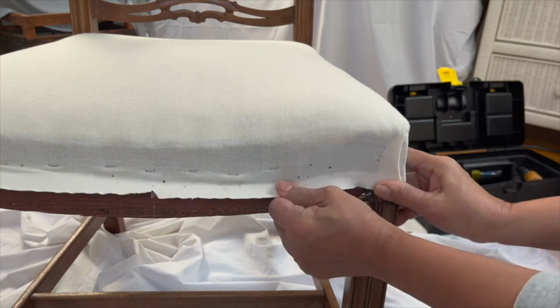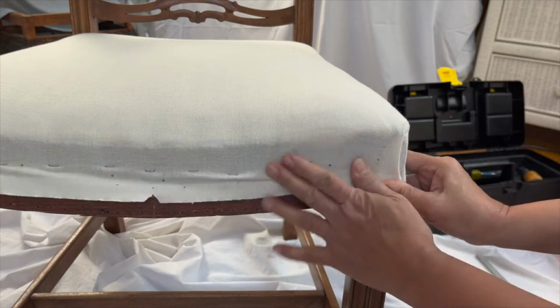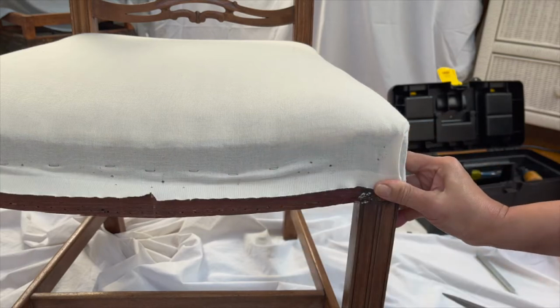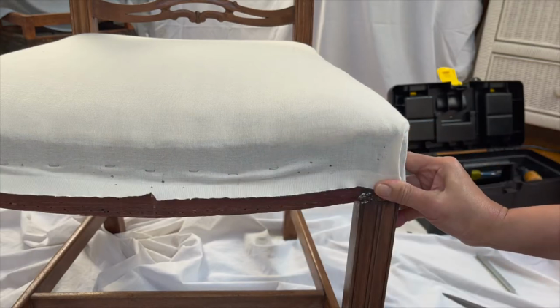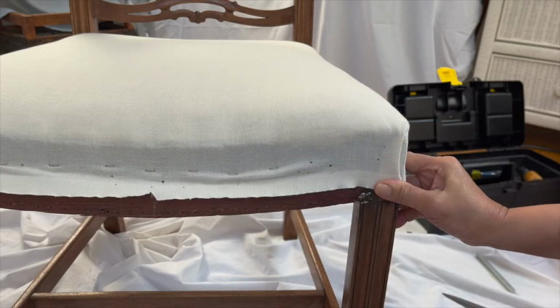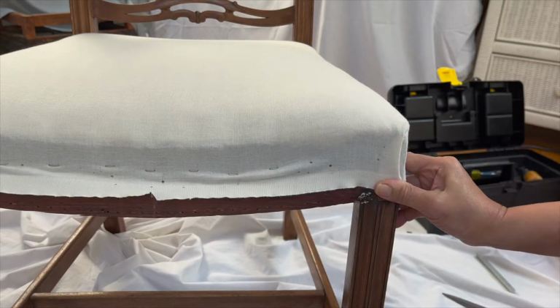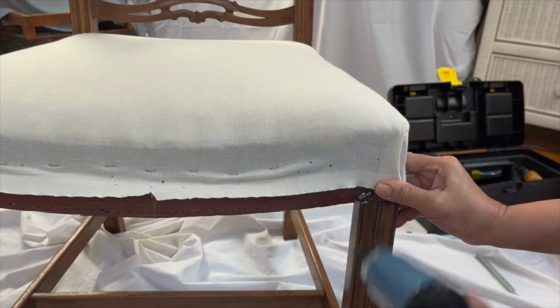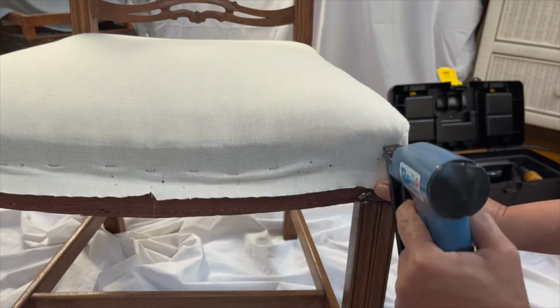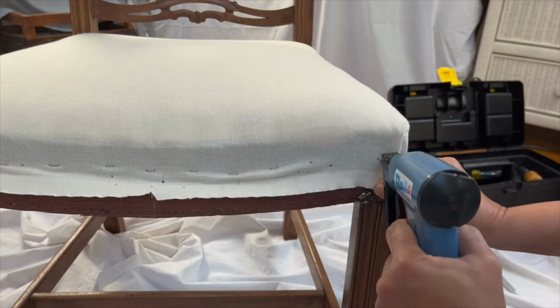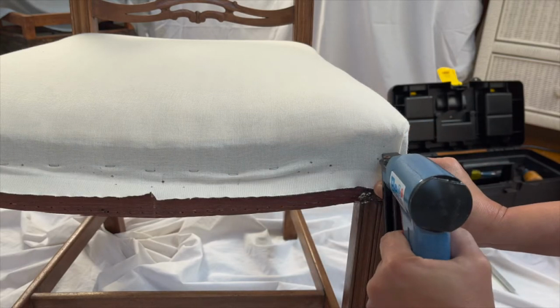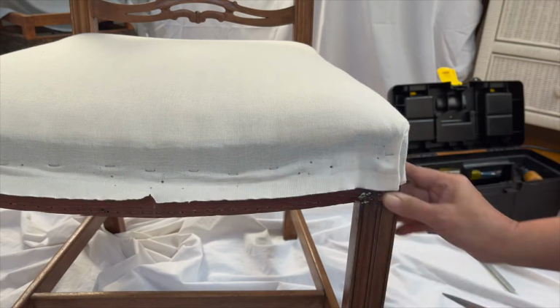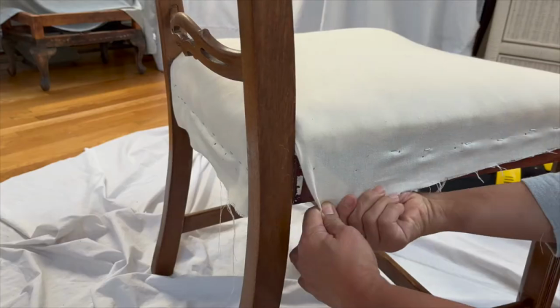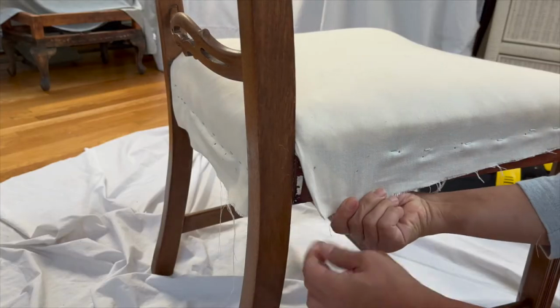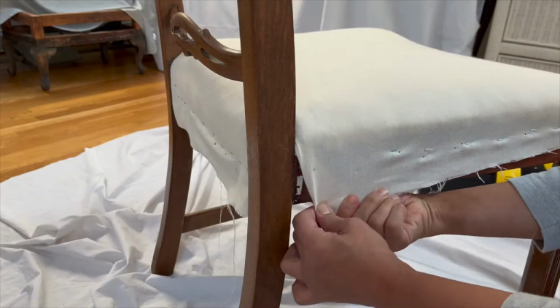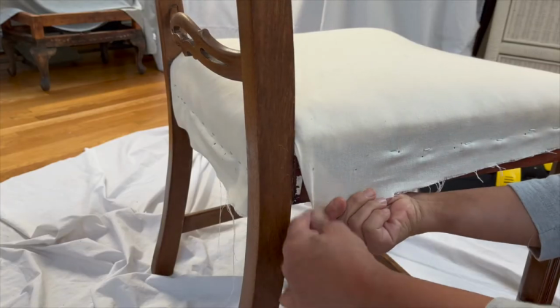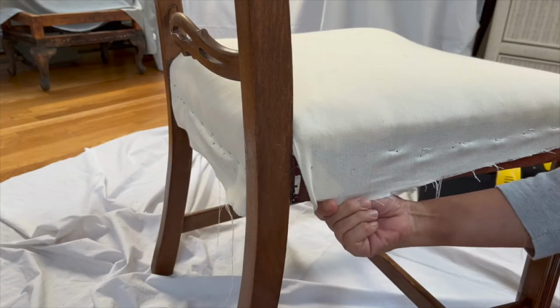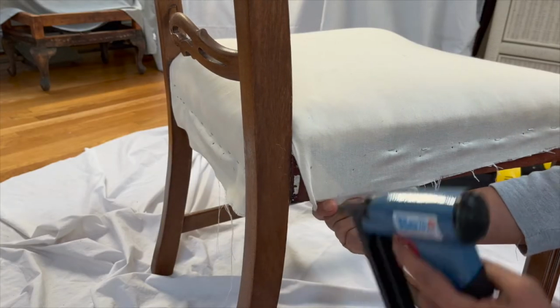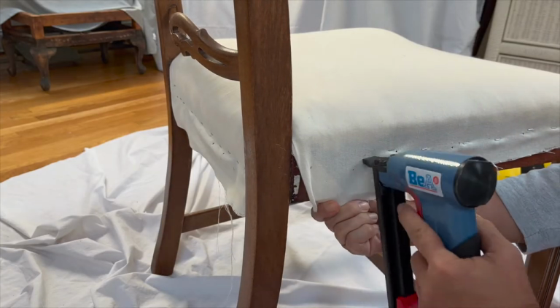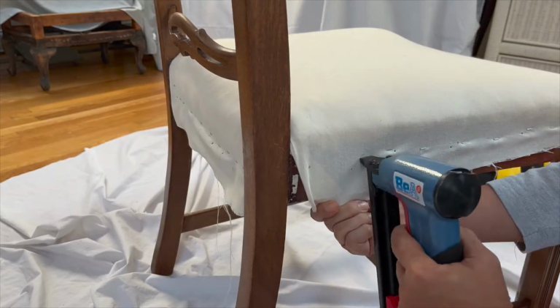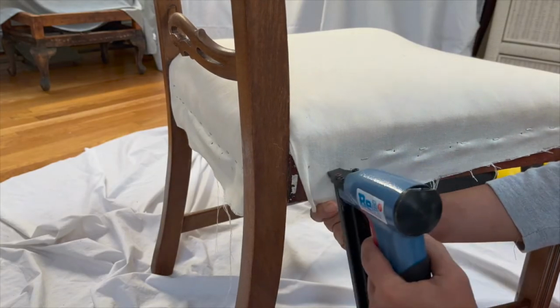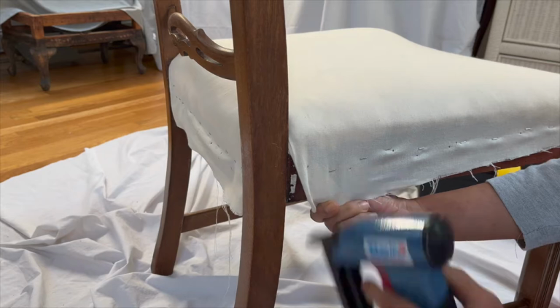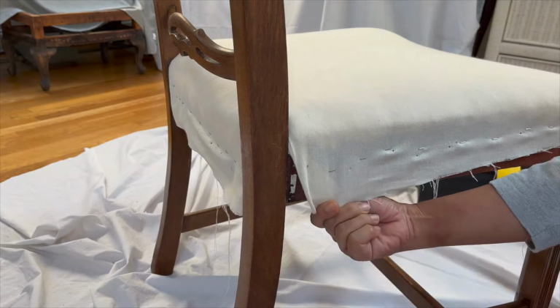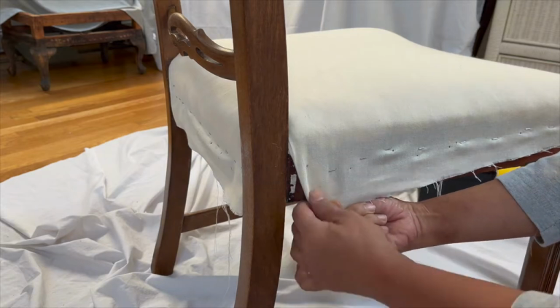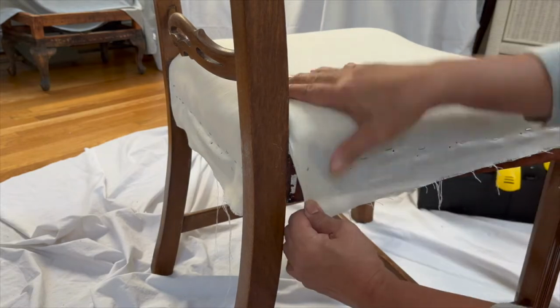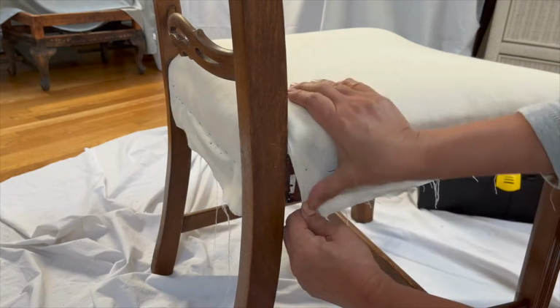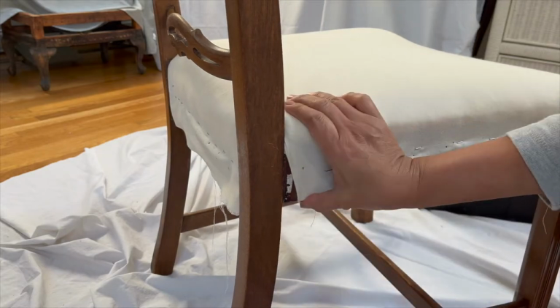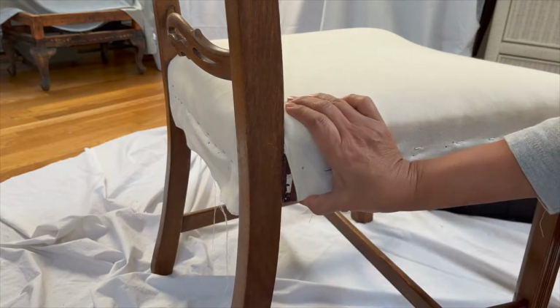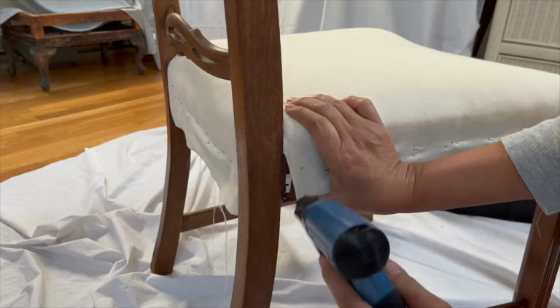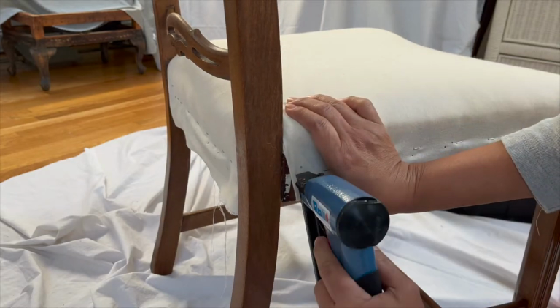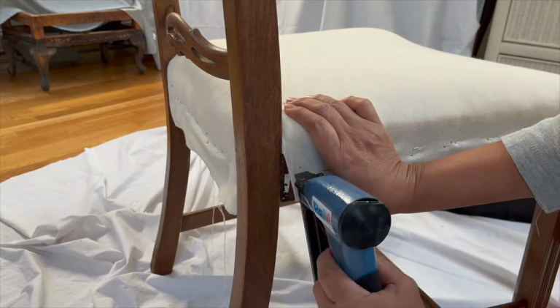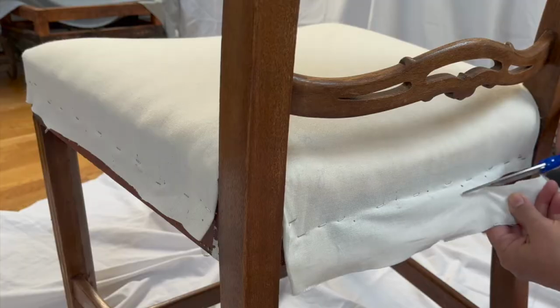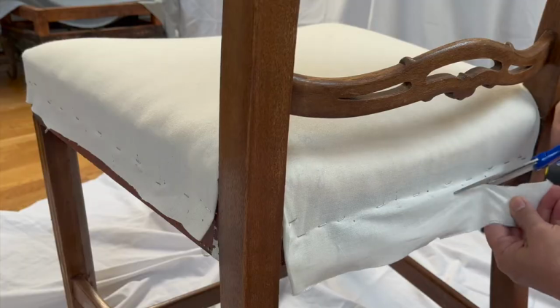Just out of curiosity, what tool have you repurposed for upholstery? Write and share in the comments below.